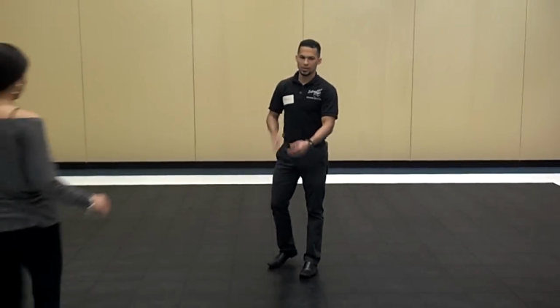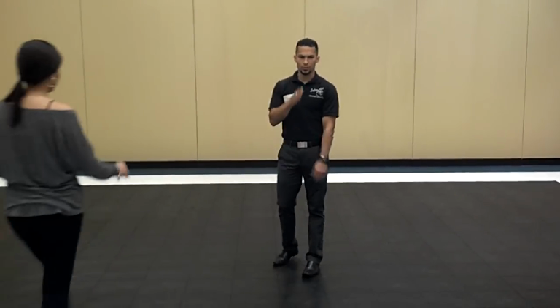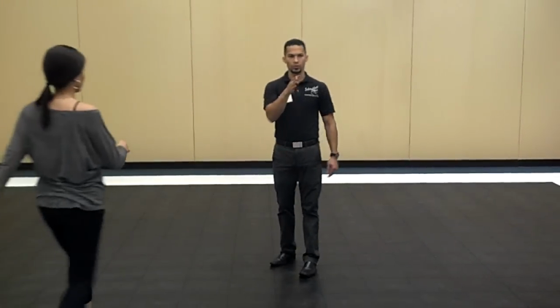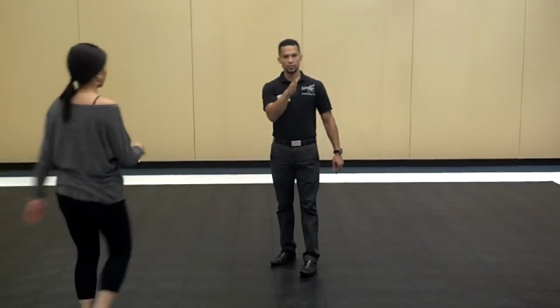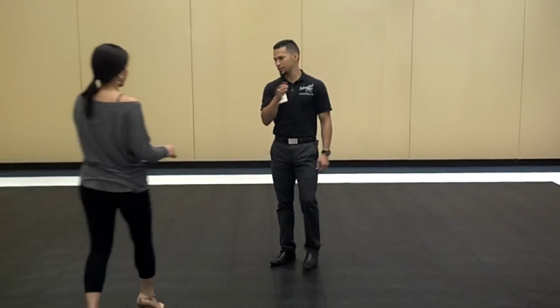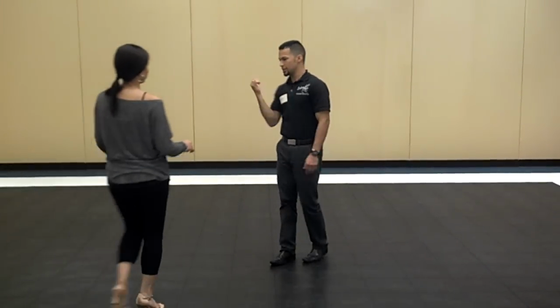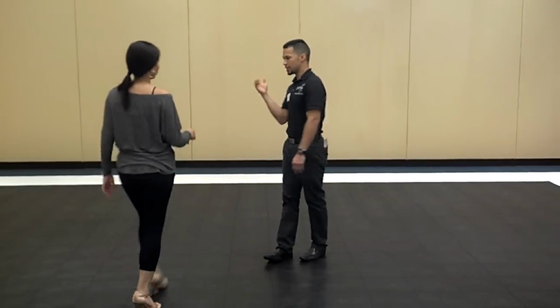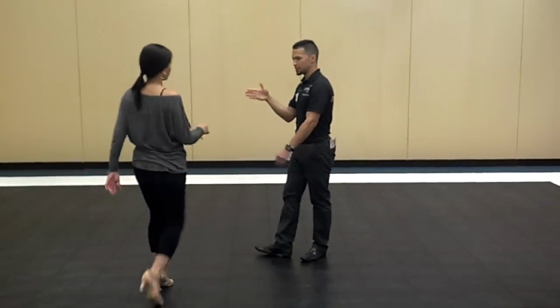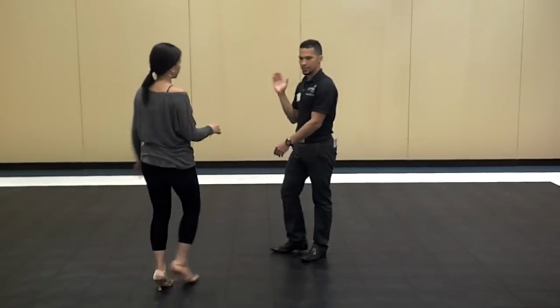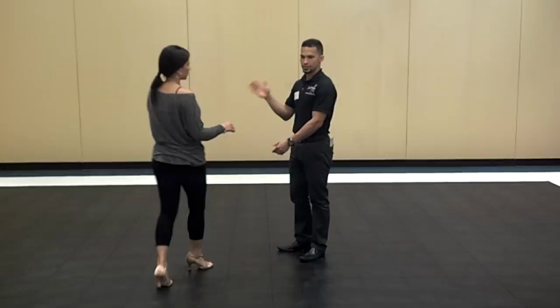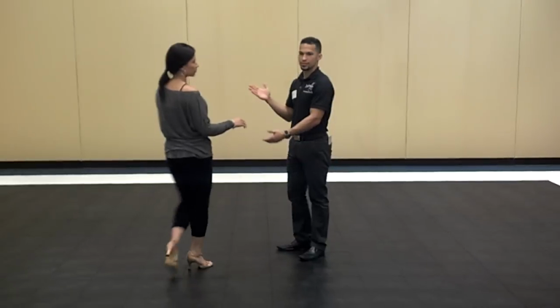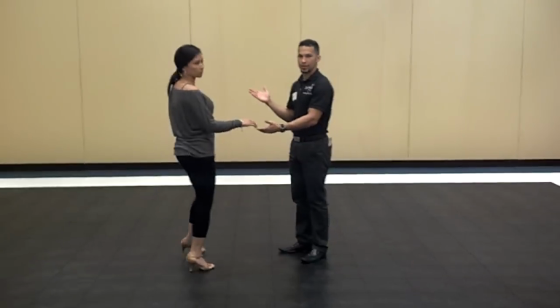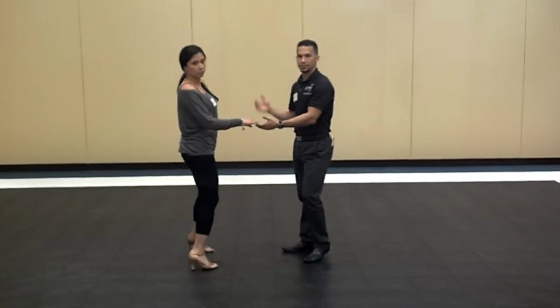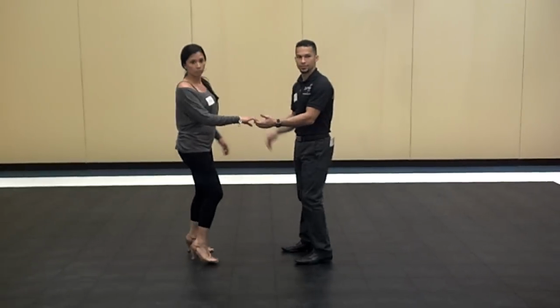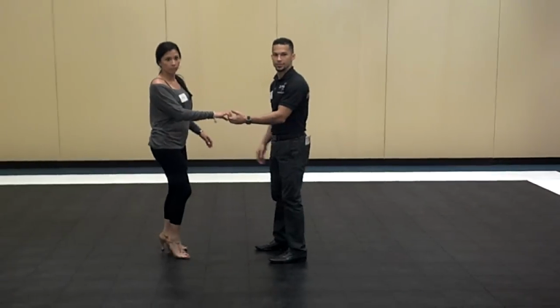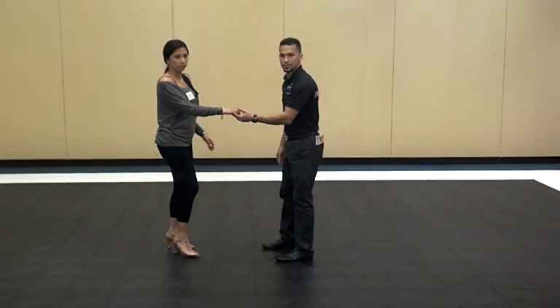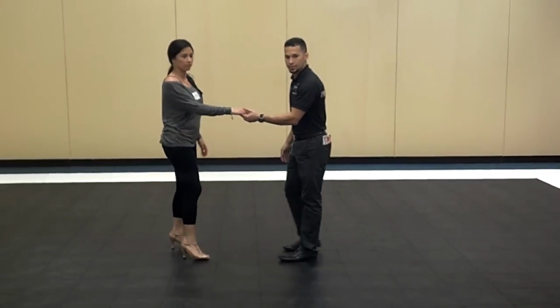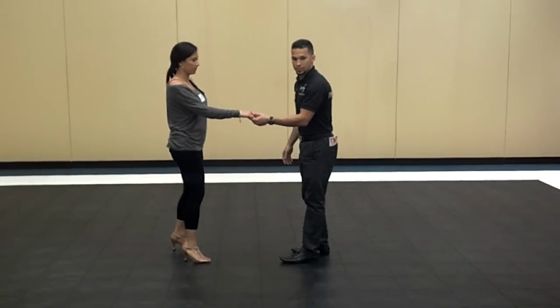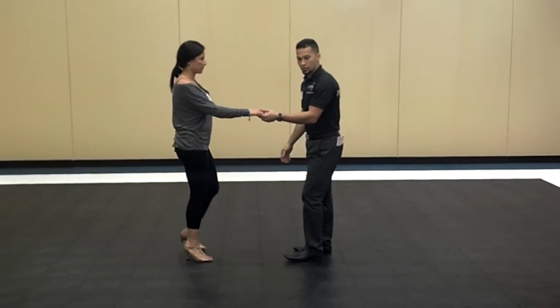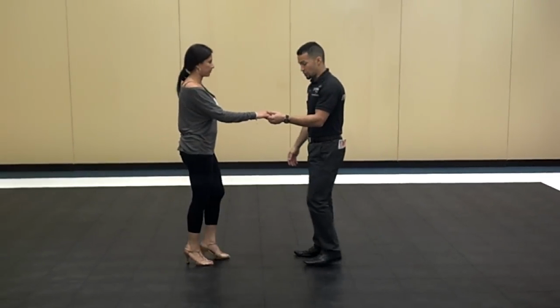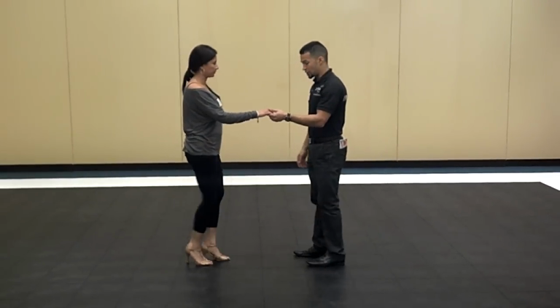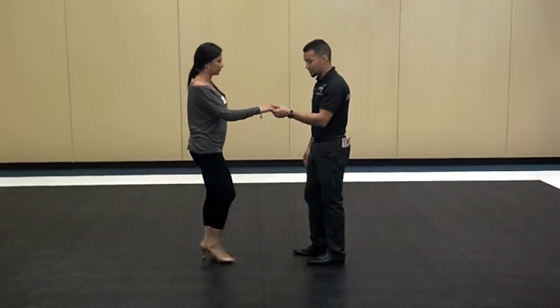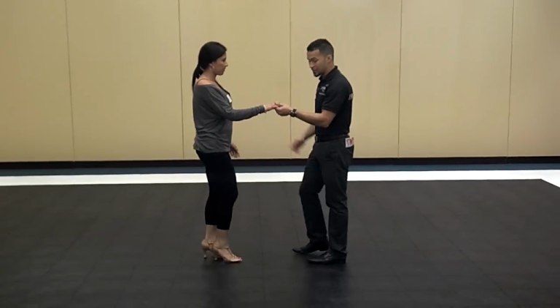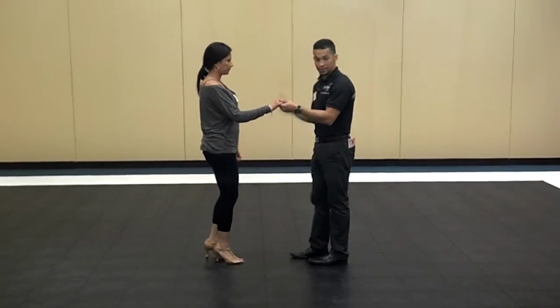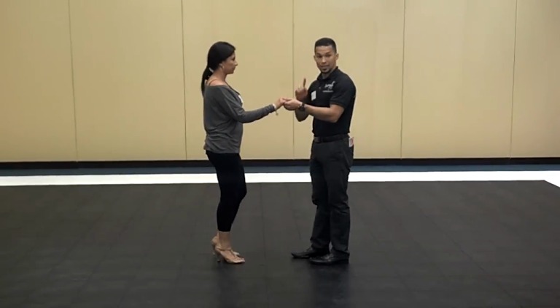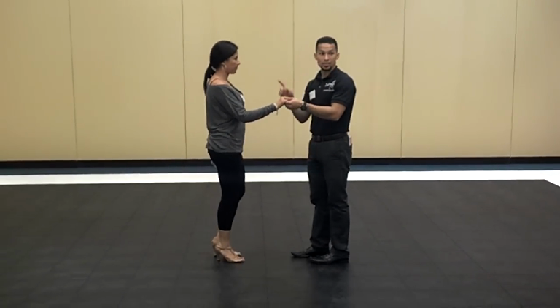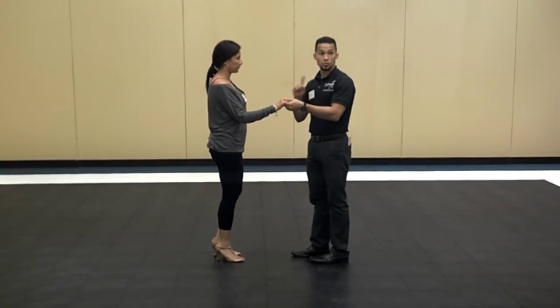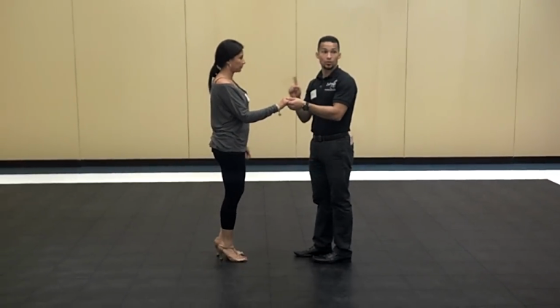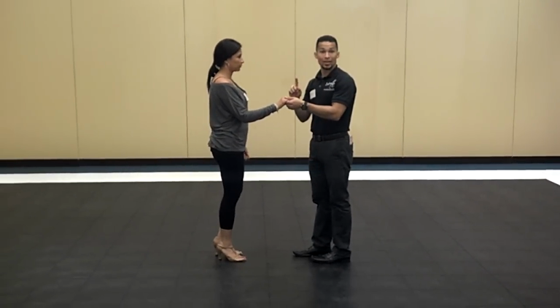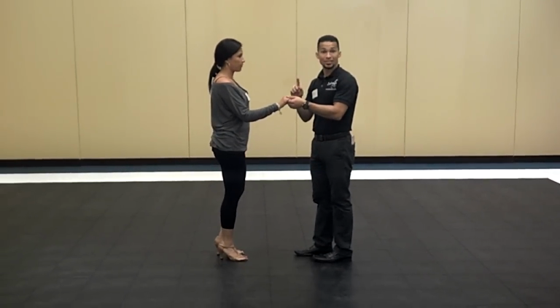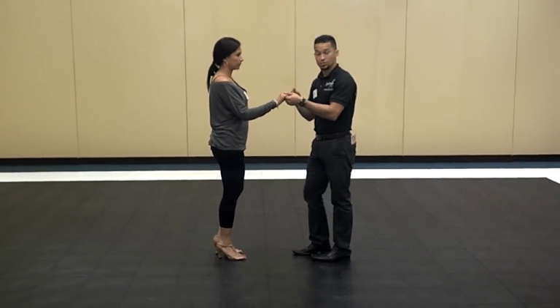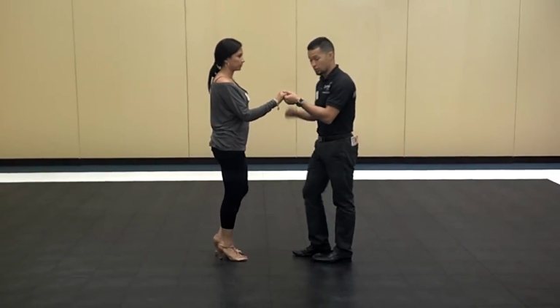Everyone's doing this side way. Exive. So if you're exive, you ladies are doing a right inside turn.